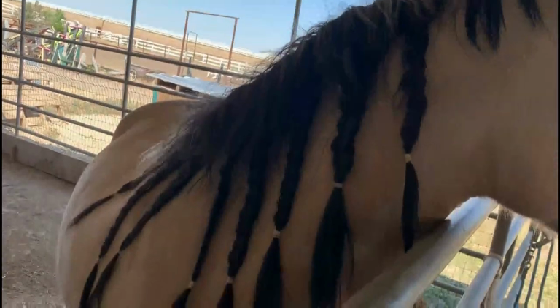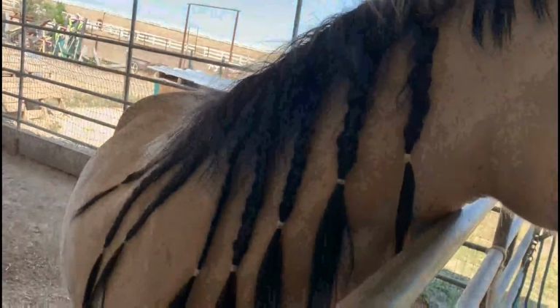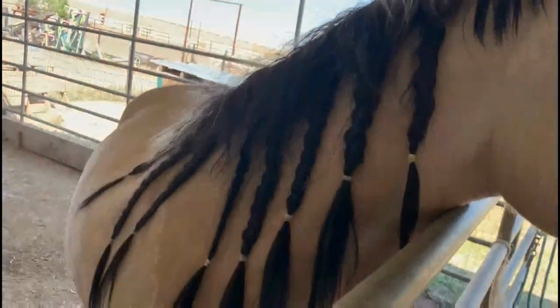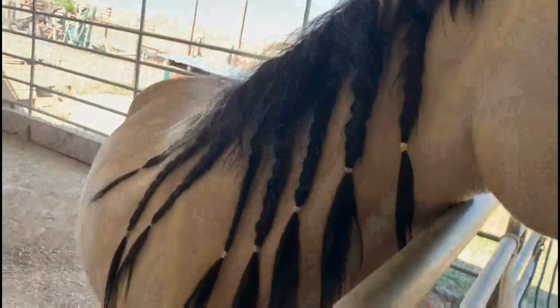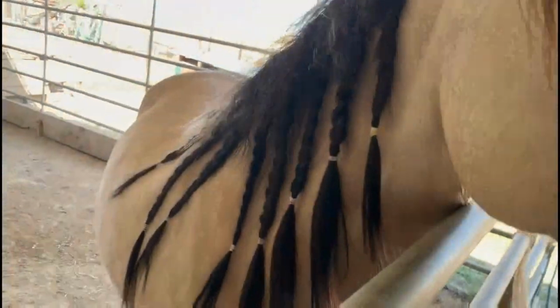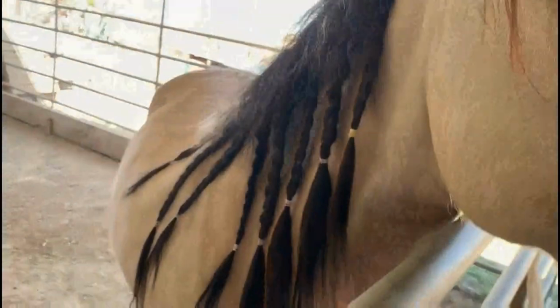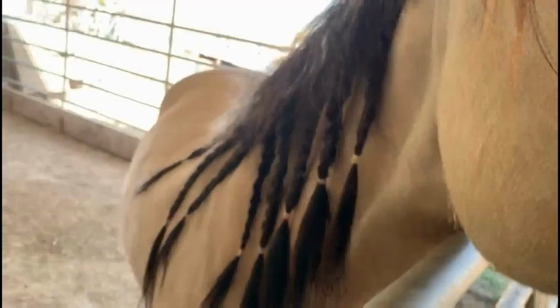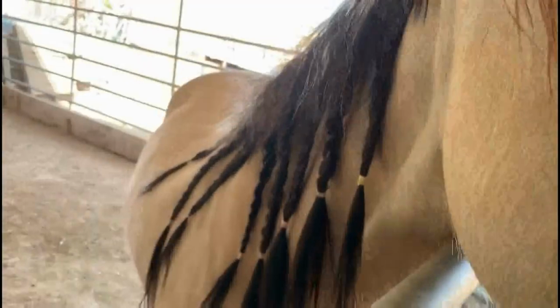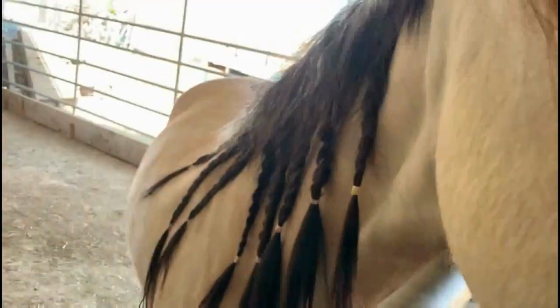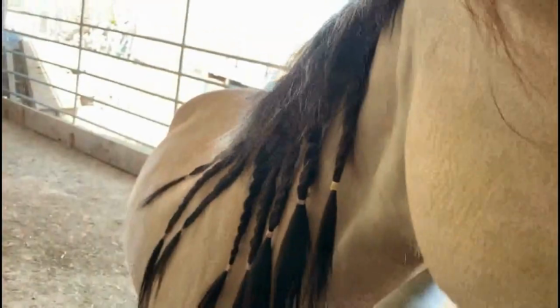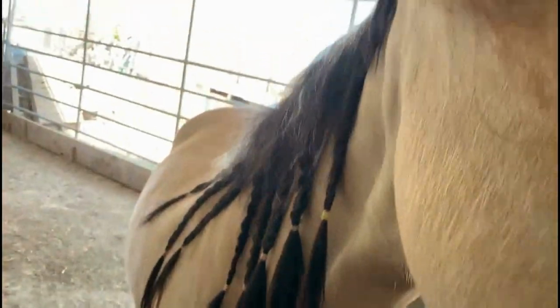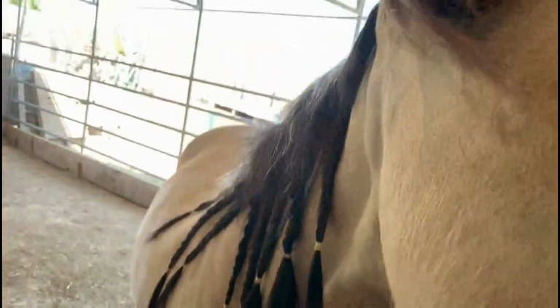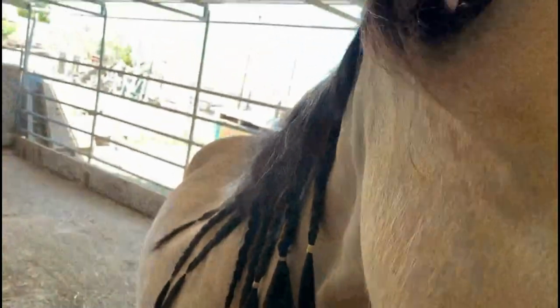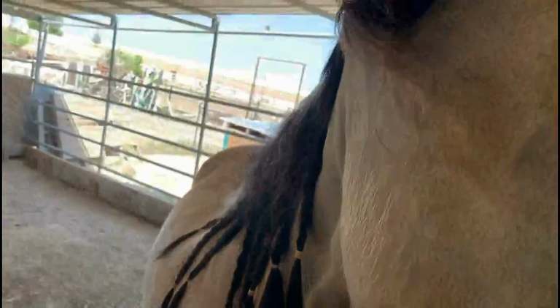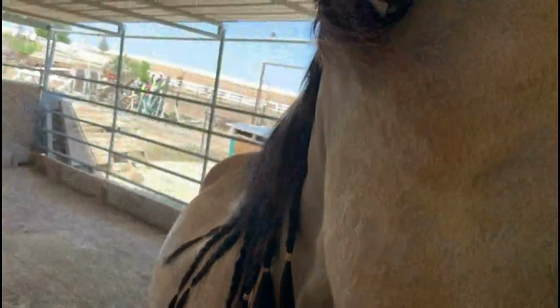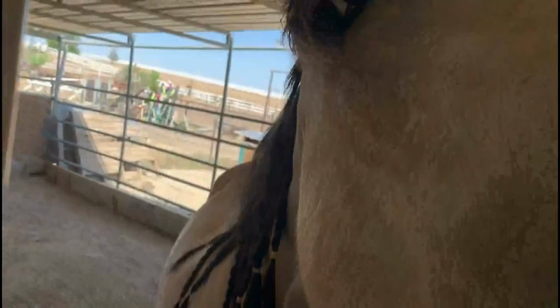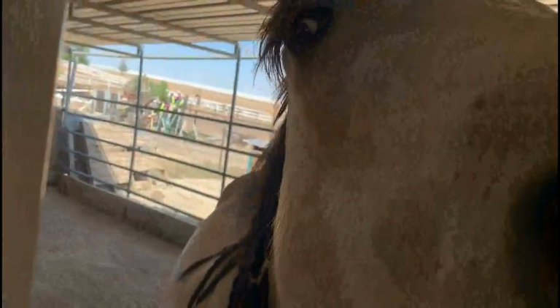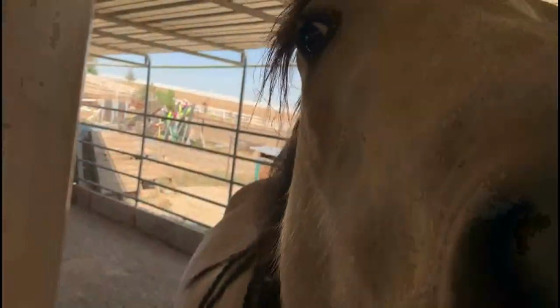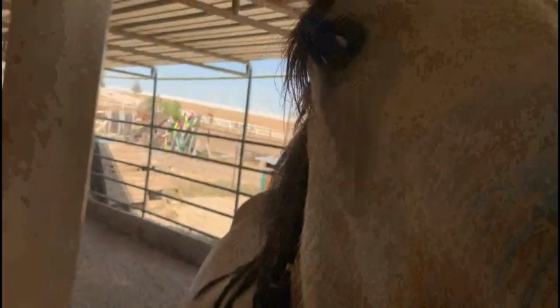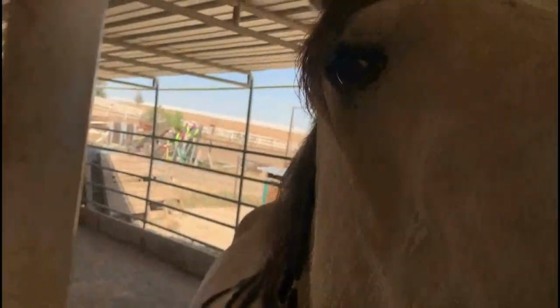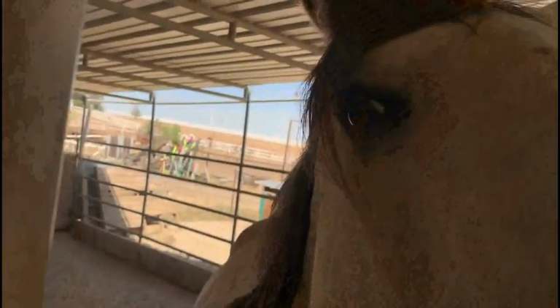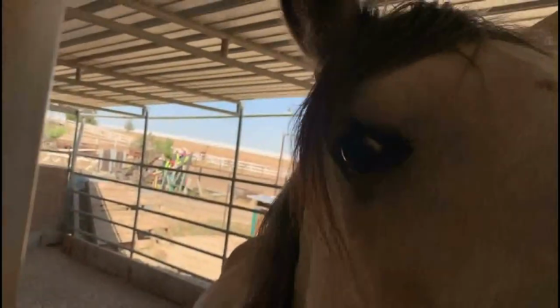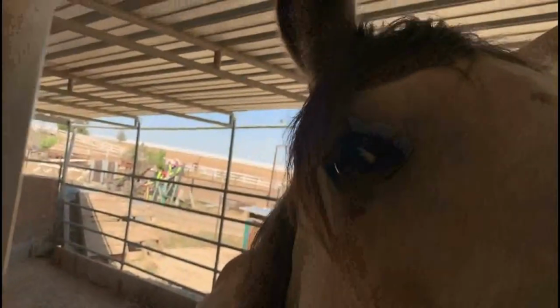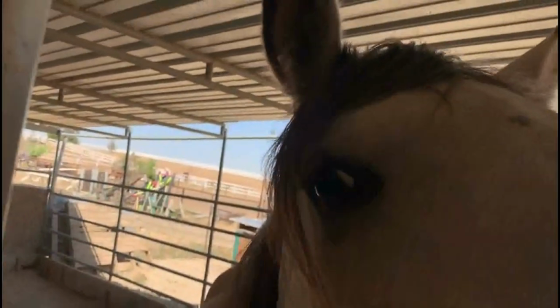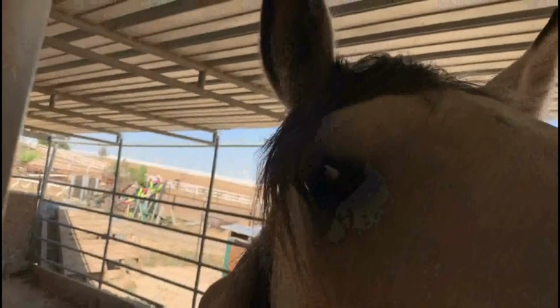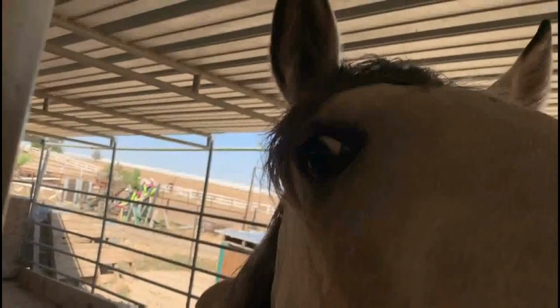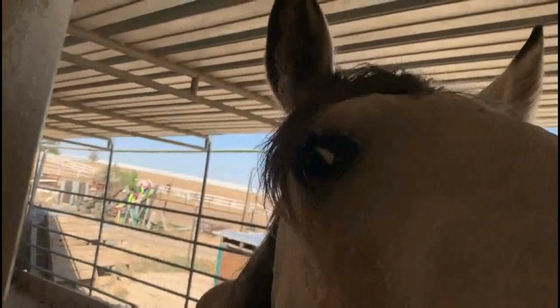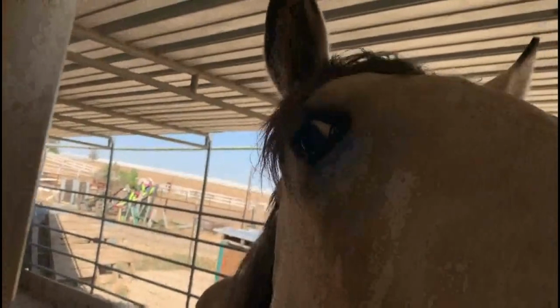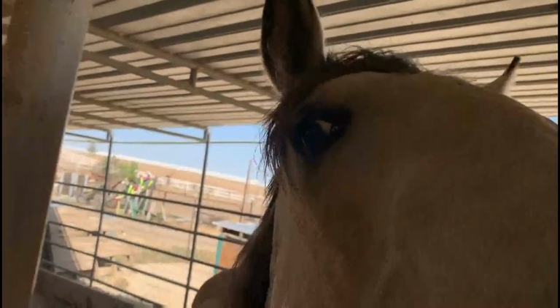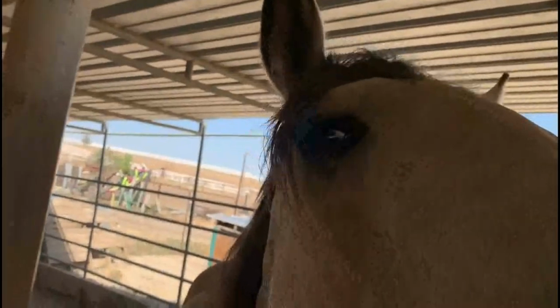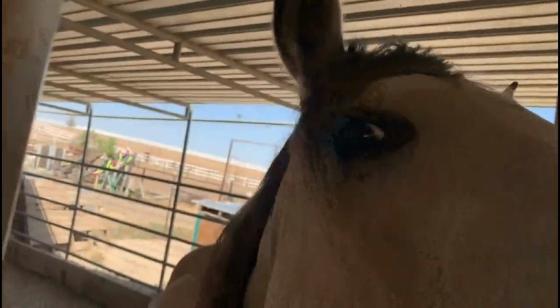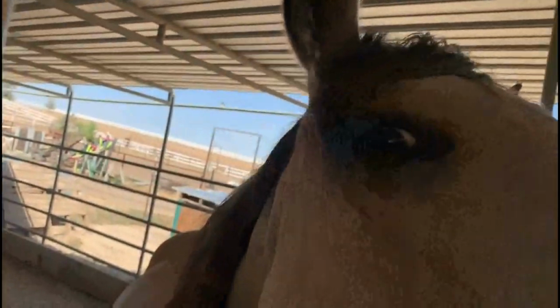This is the horse's mane. Some owners like to dress it up with braids to make it more manageable and stylish.